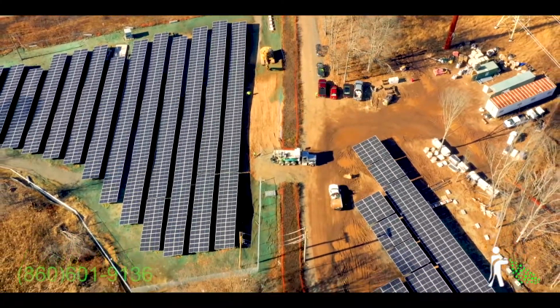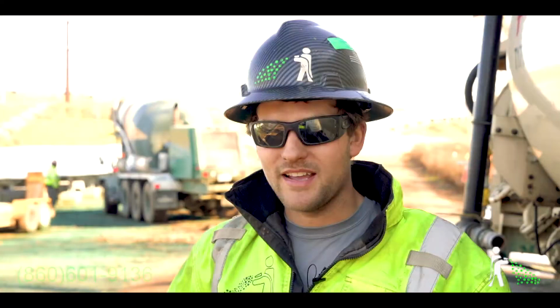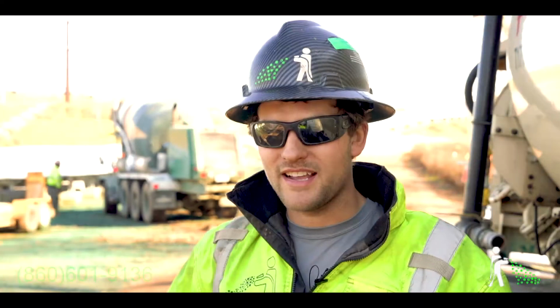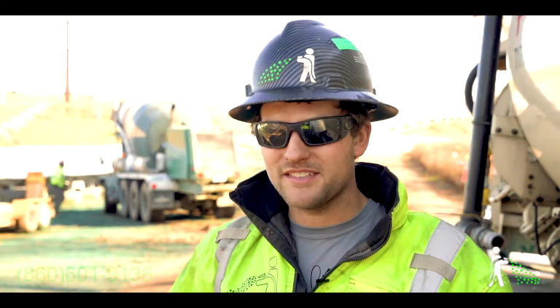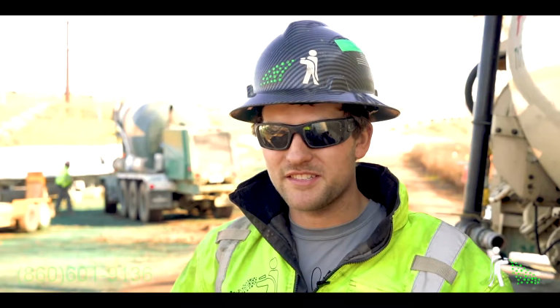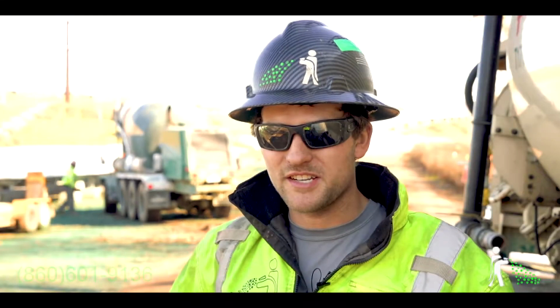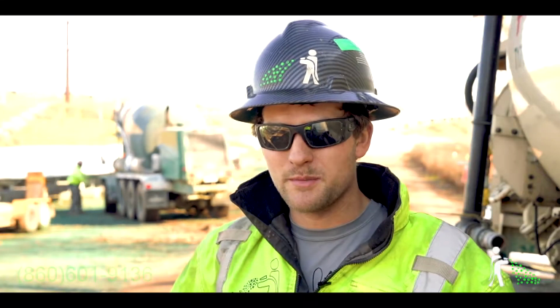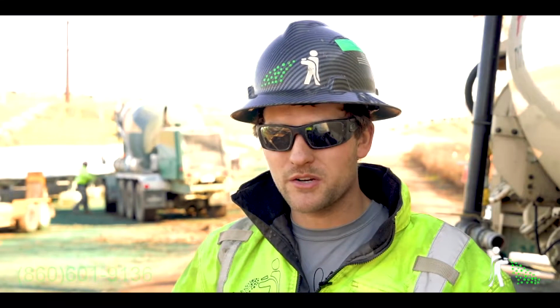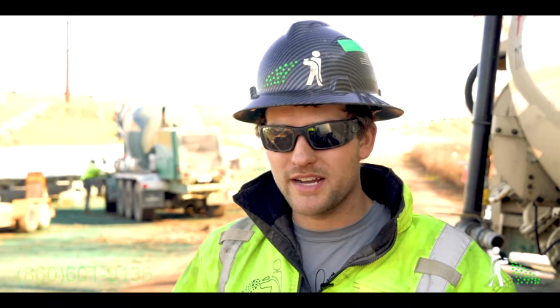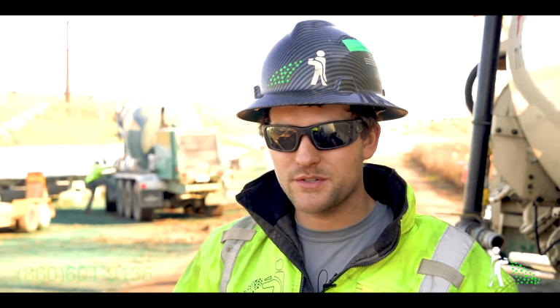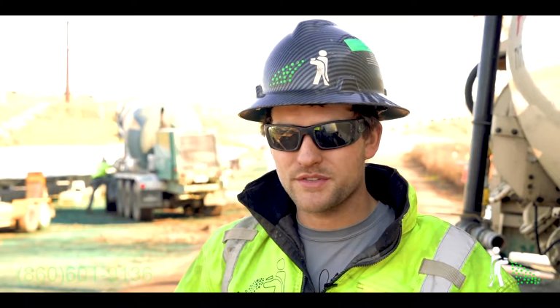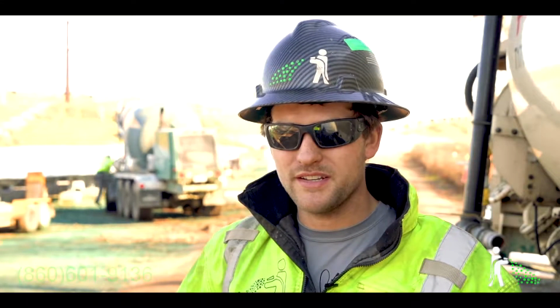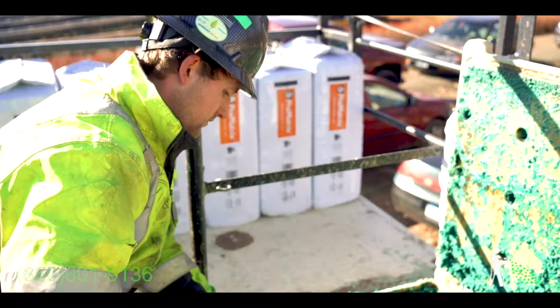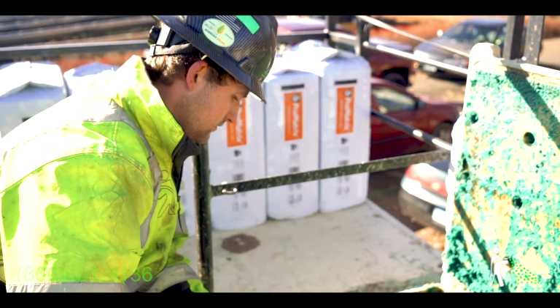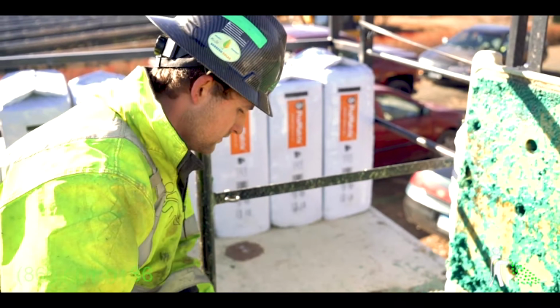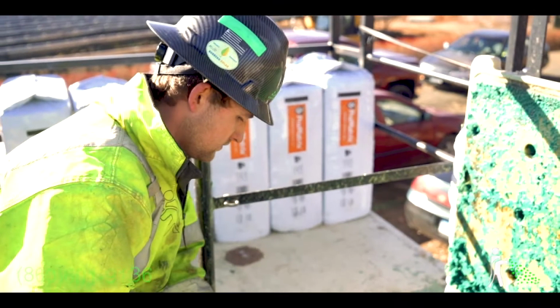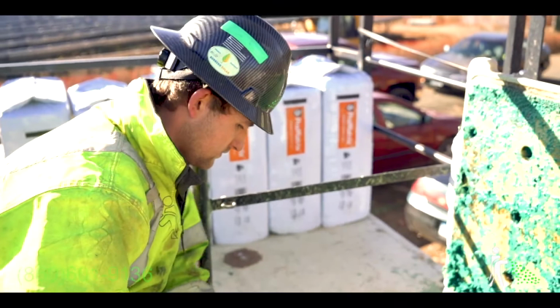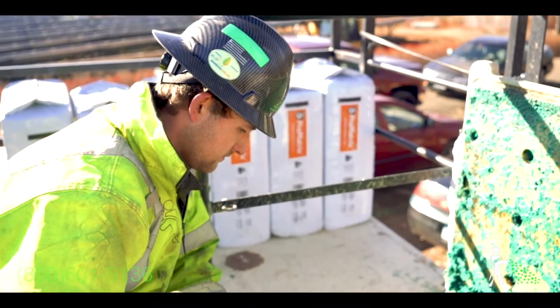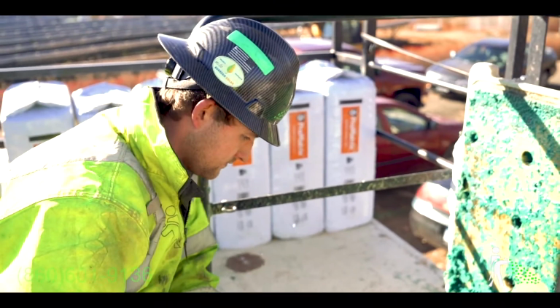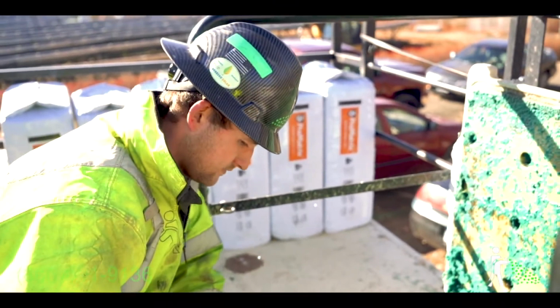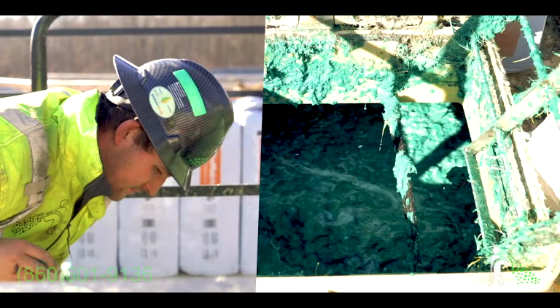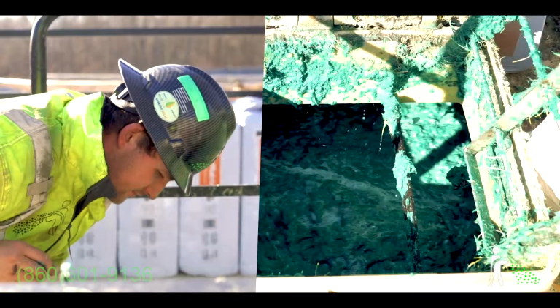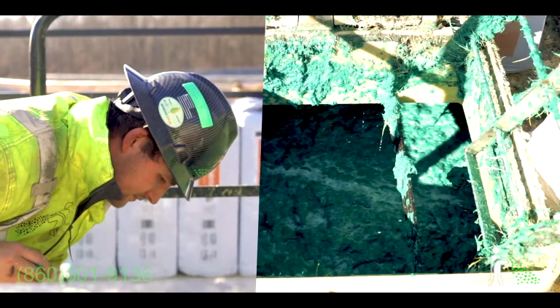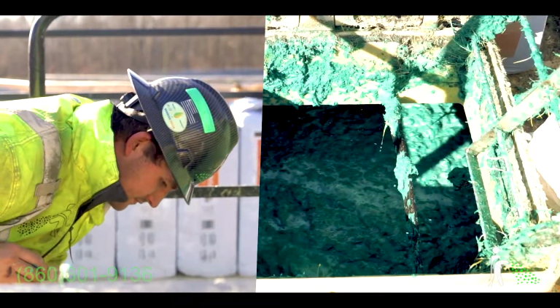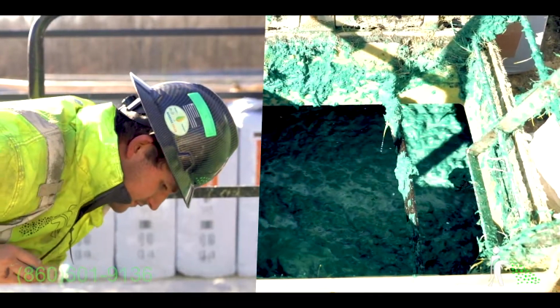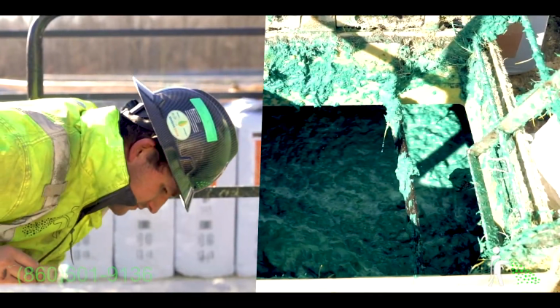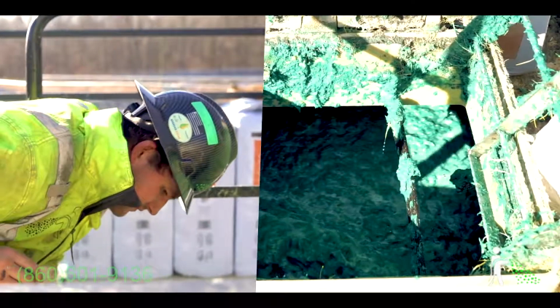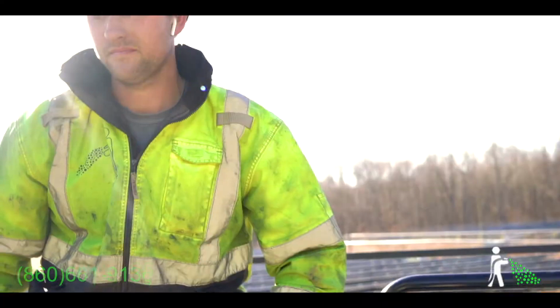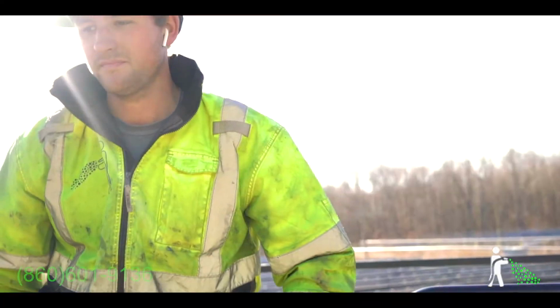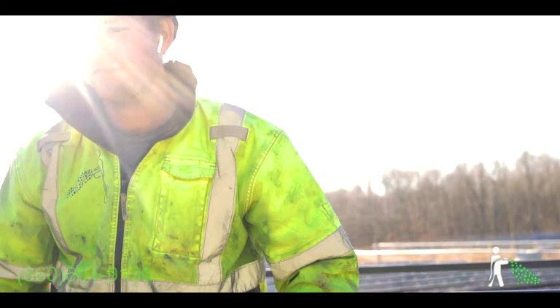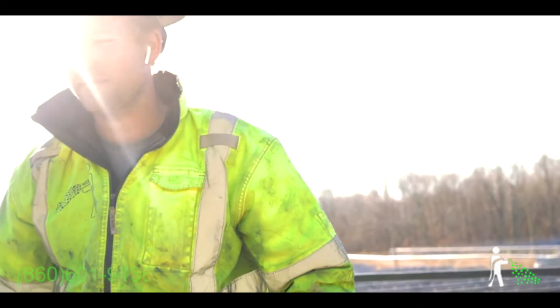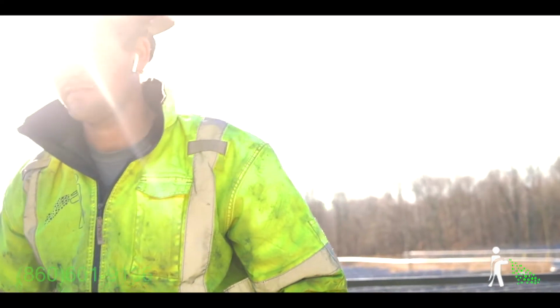Hey guys, this is Chase from All Green Hydro Seed. Today we're currently working on a 55-acre solar farm located in Connecticut.